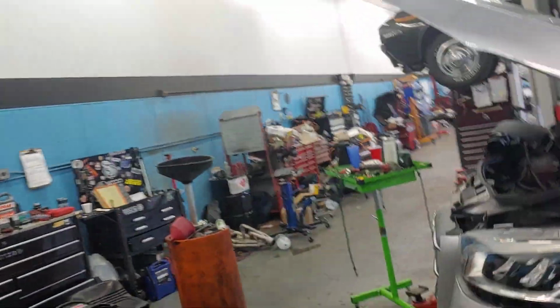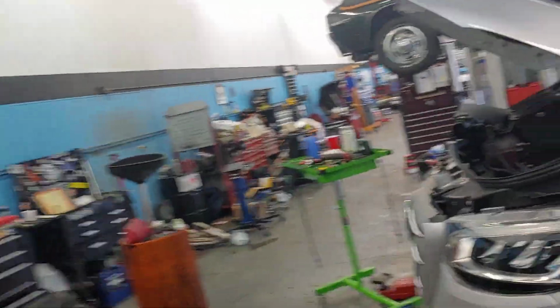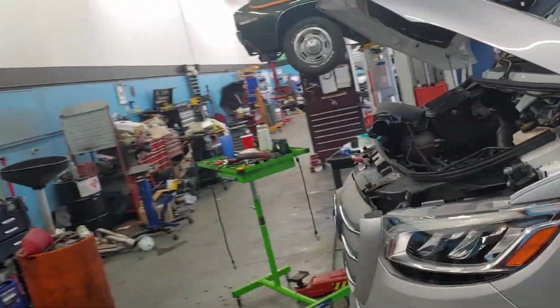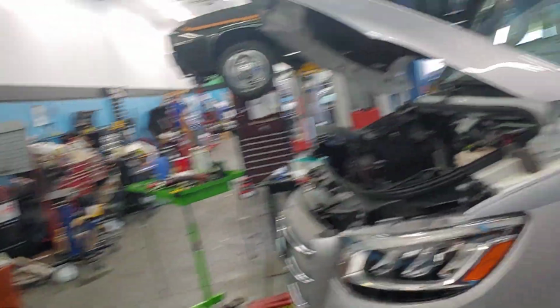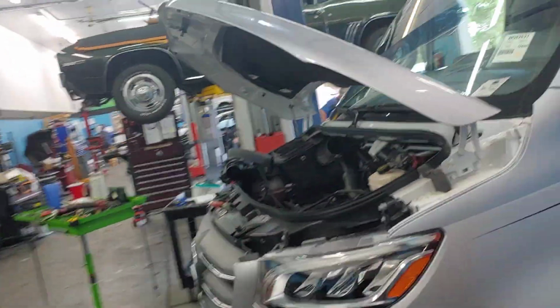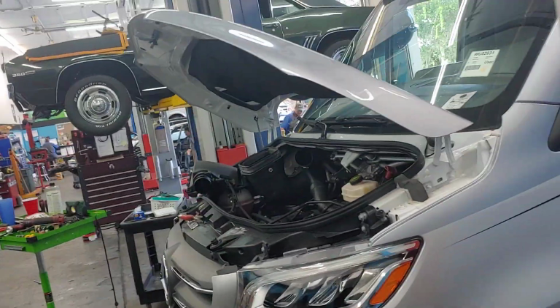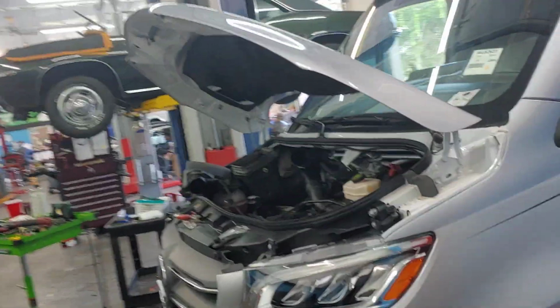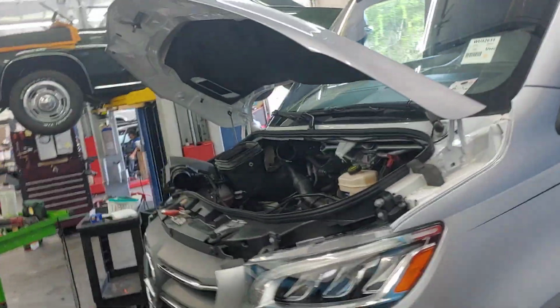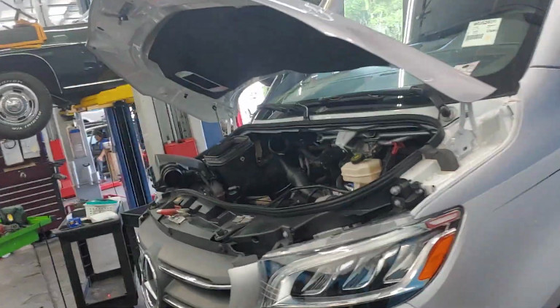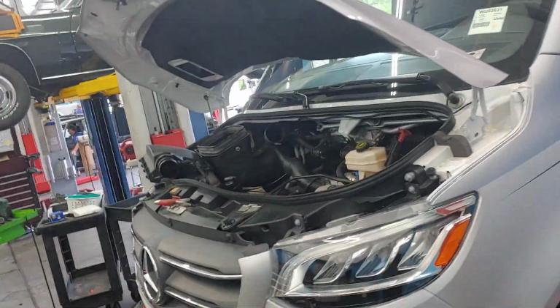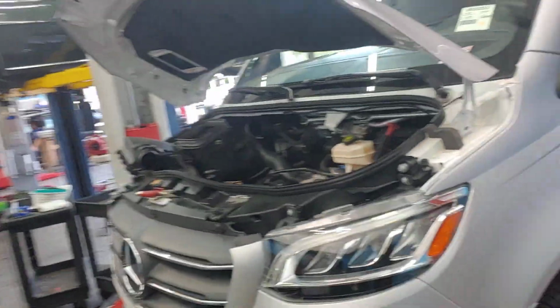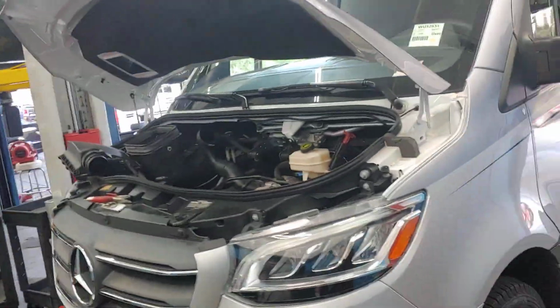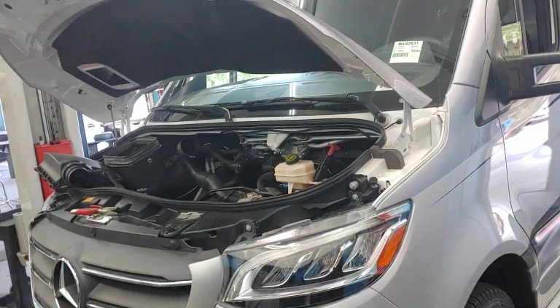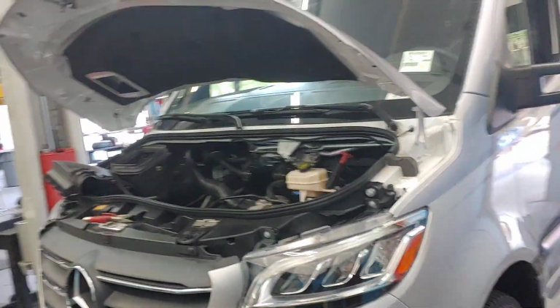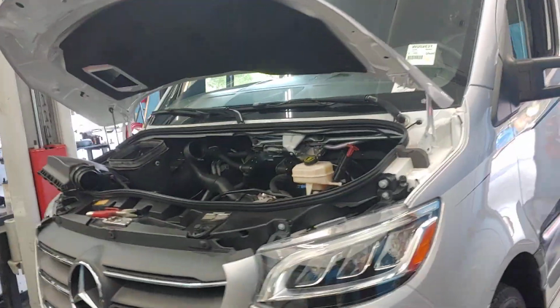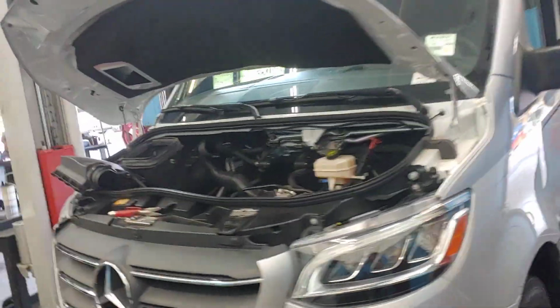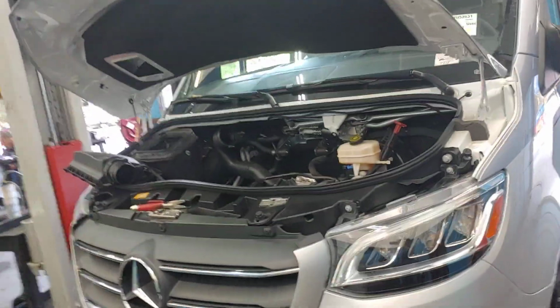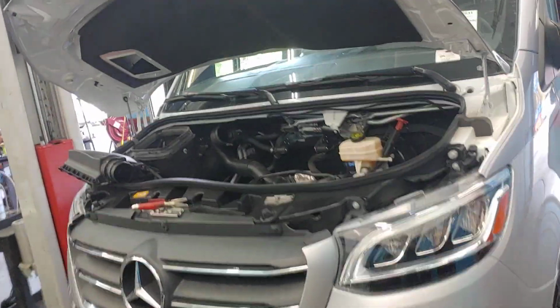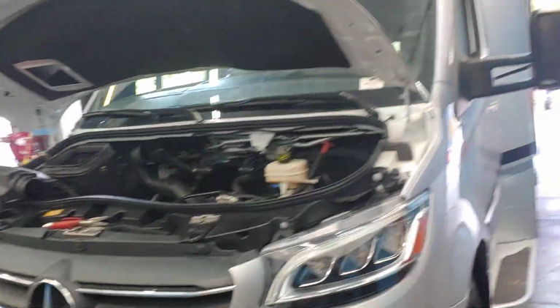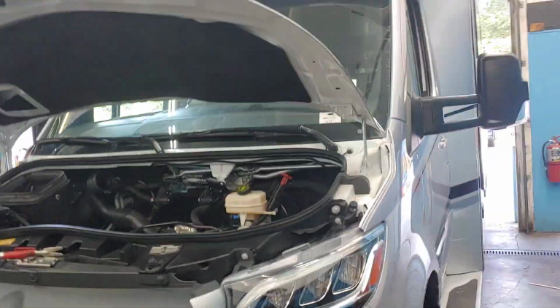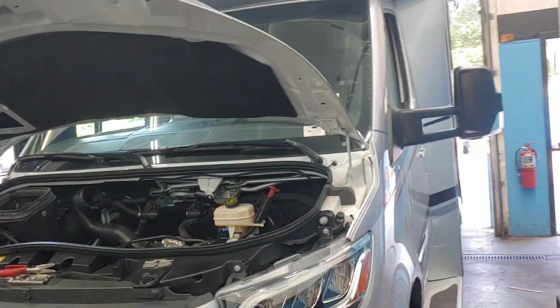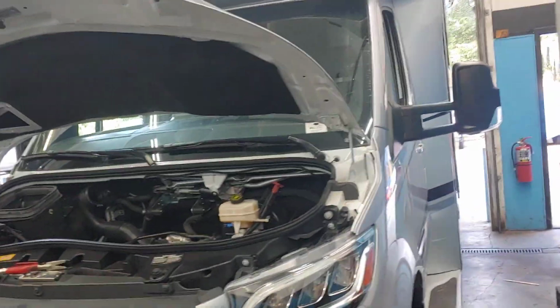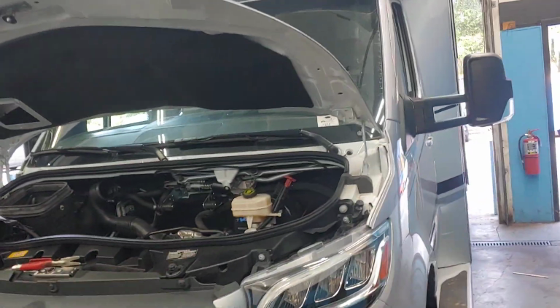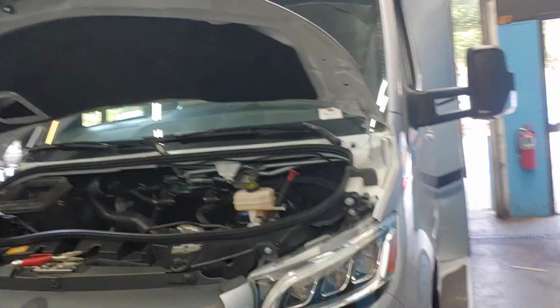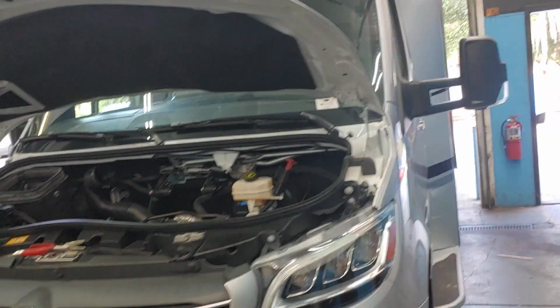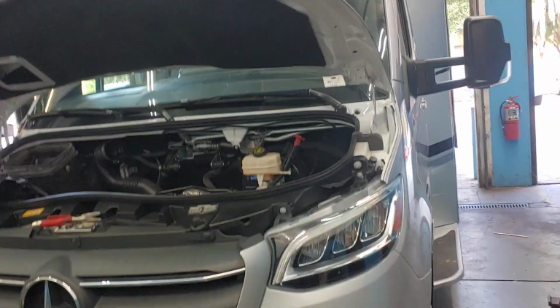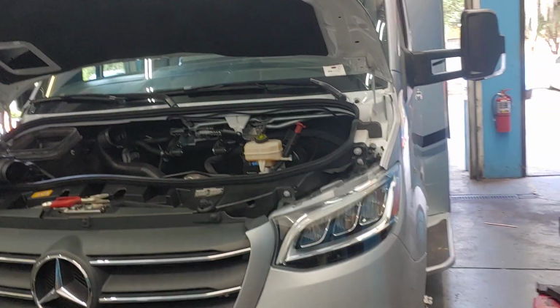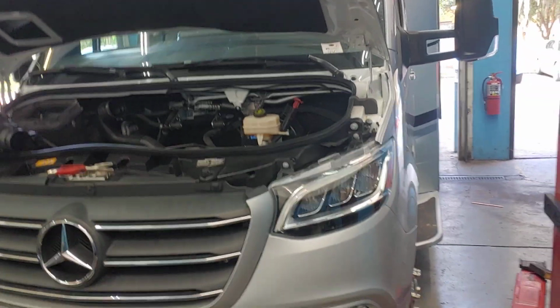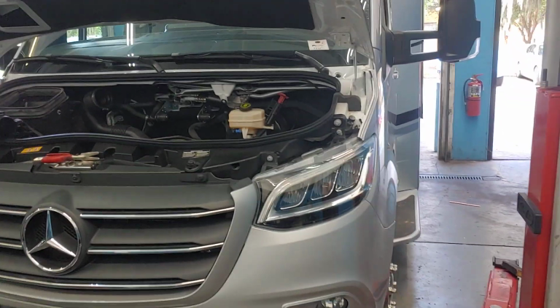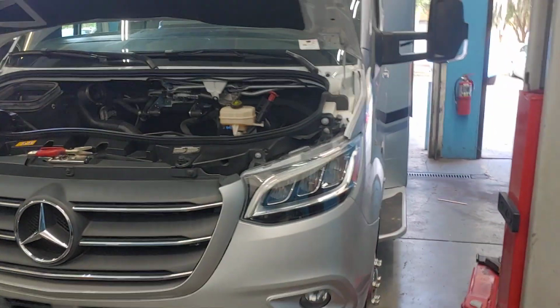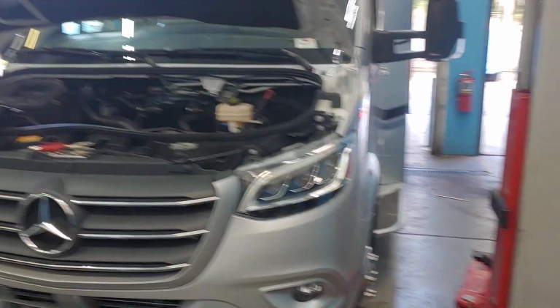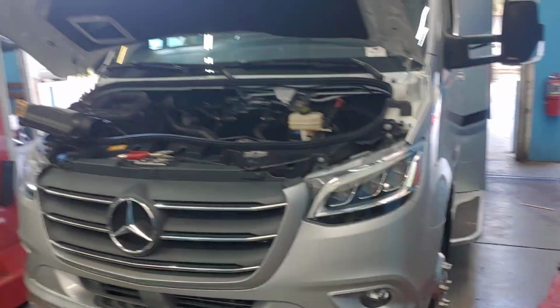This one's here for regular maintenance: oil change, fuel filters, cabin air filter, and air filter.